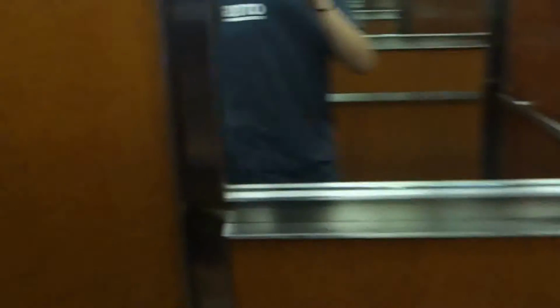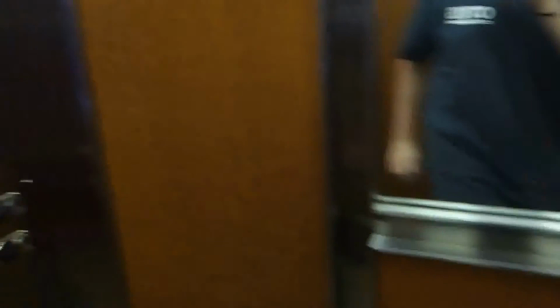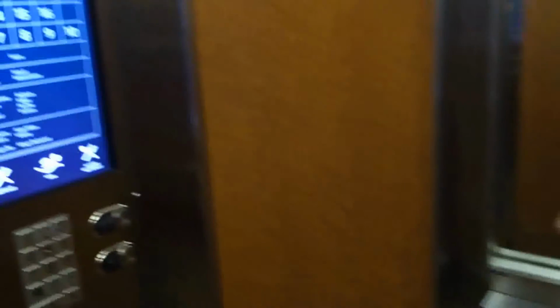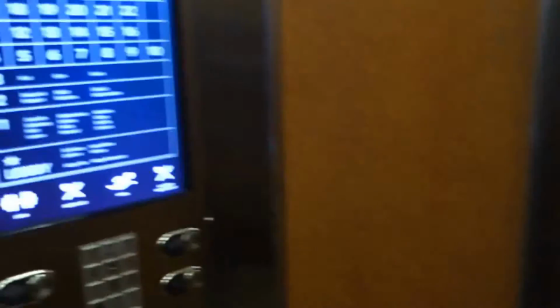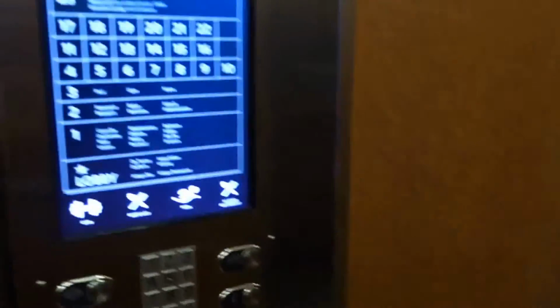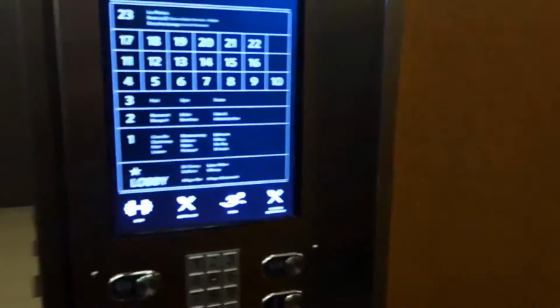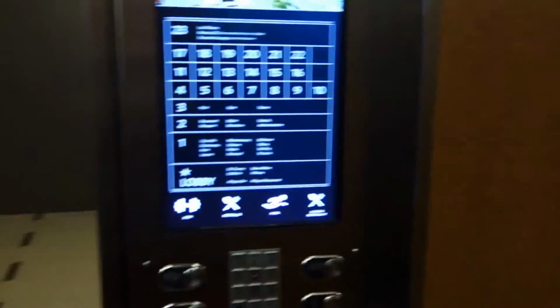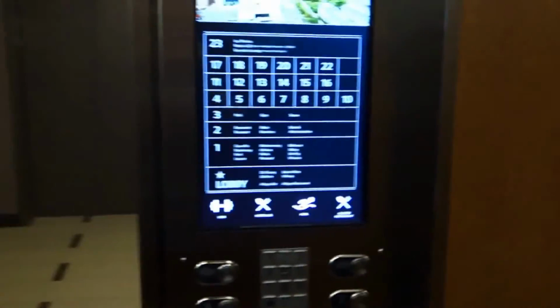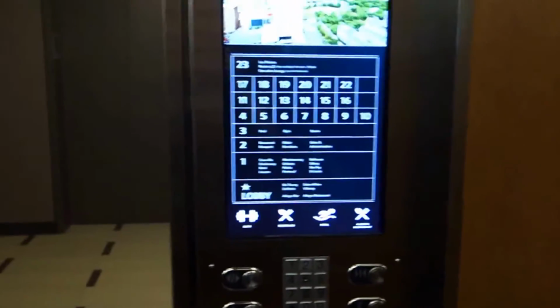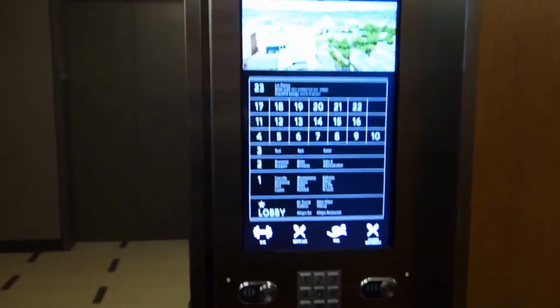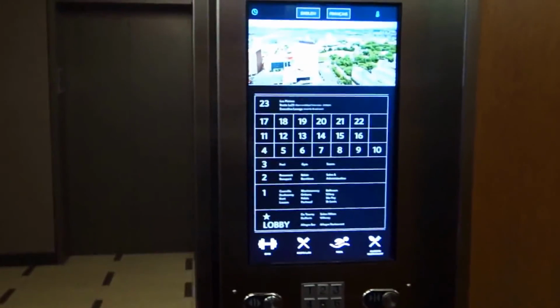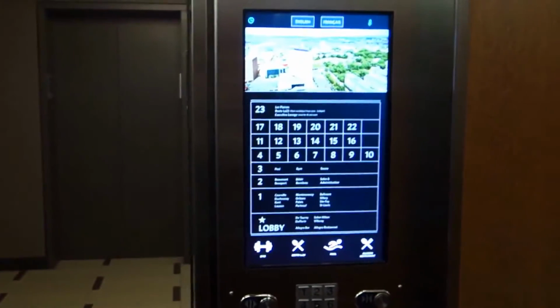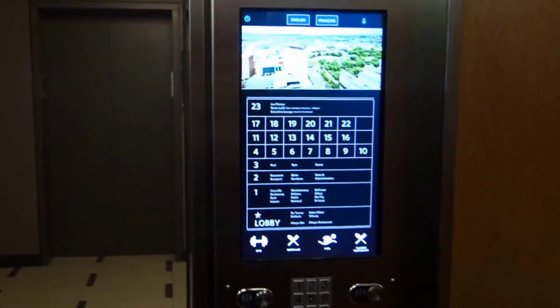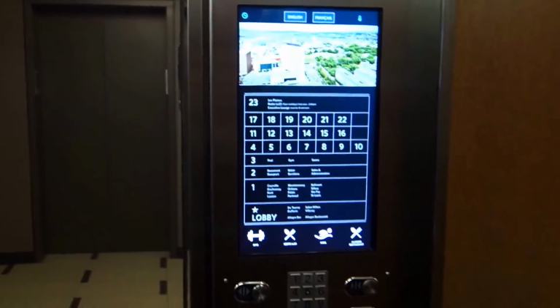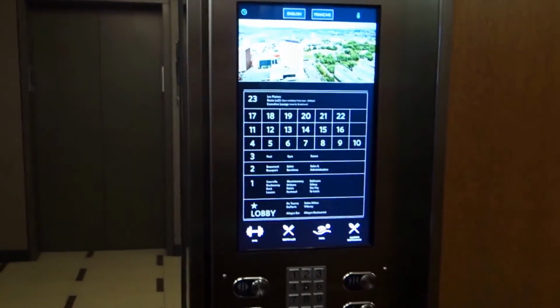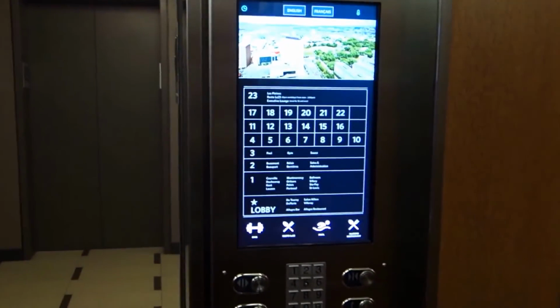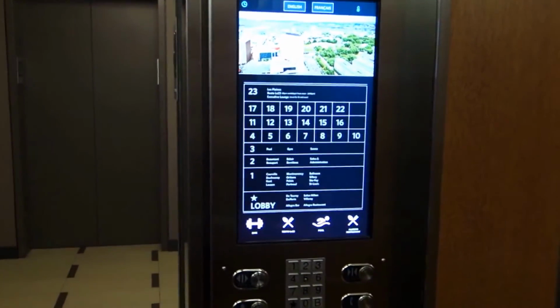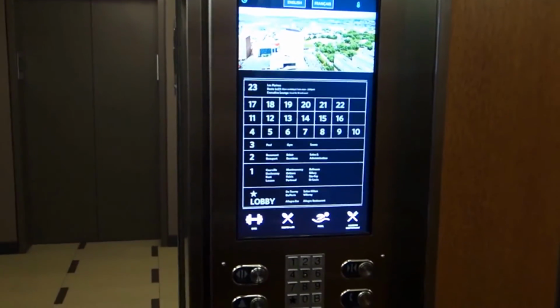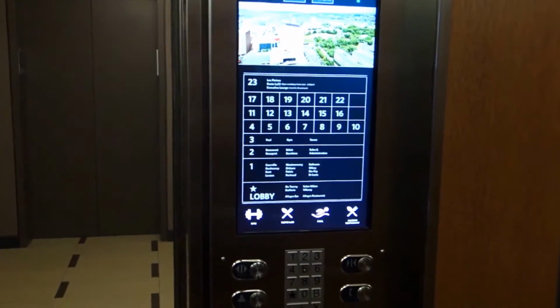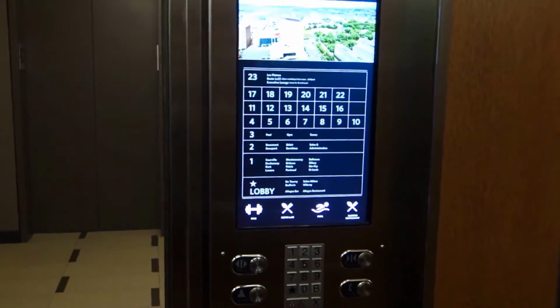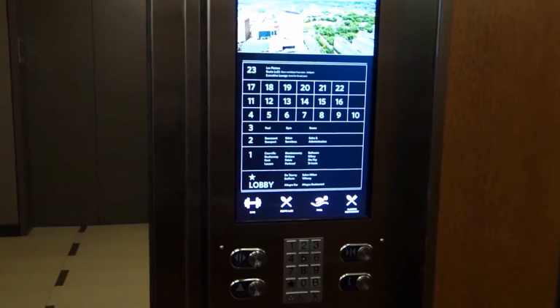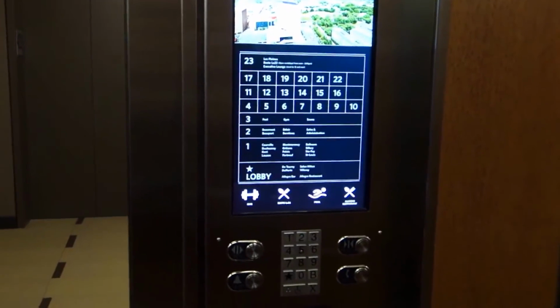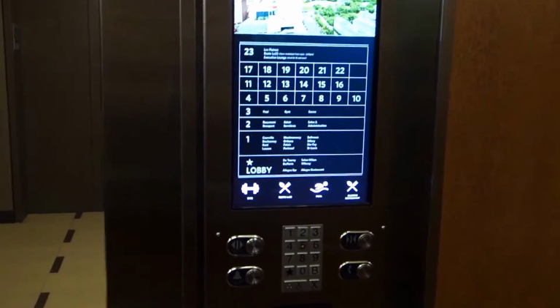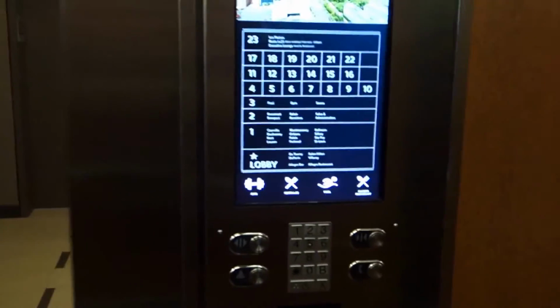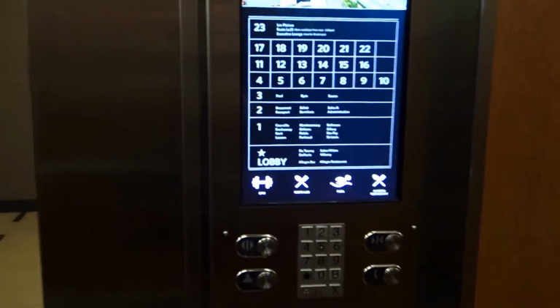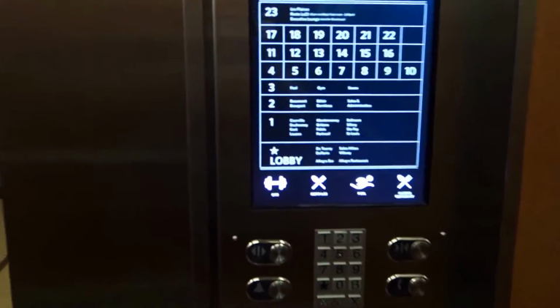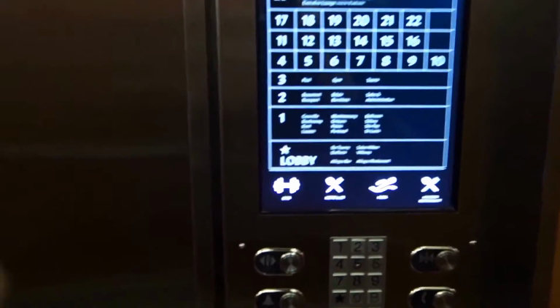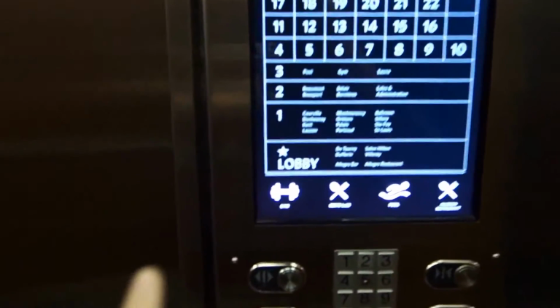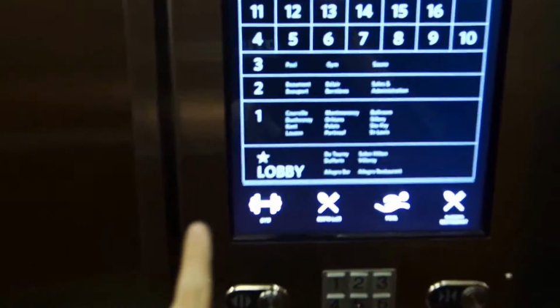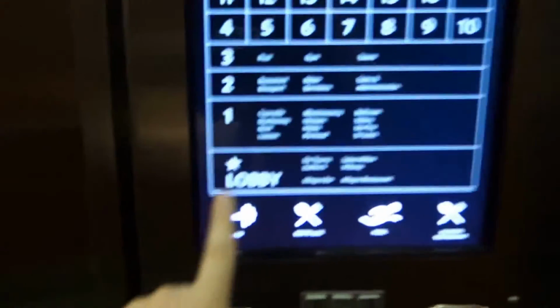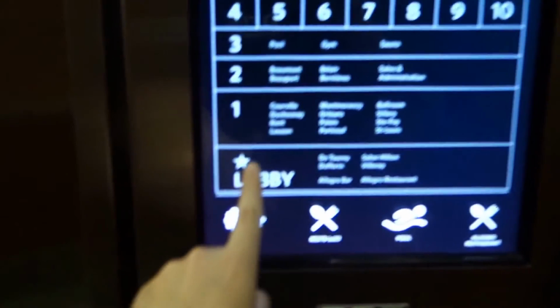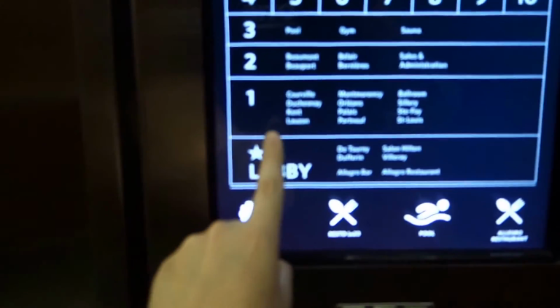Wow, look at this — they've got a touchscreen inside! Going down to the lobby.